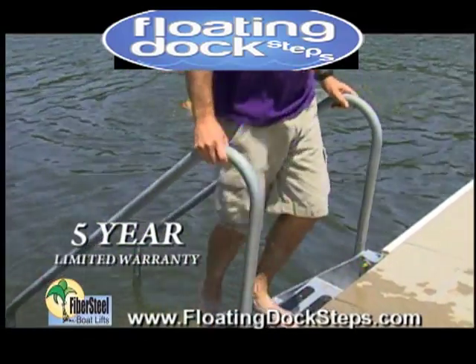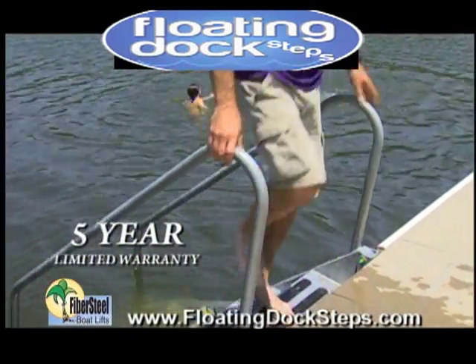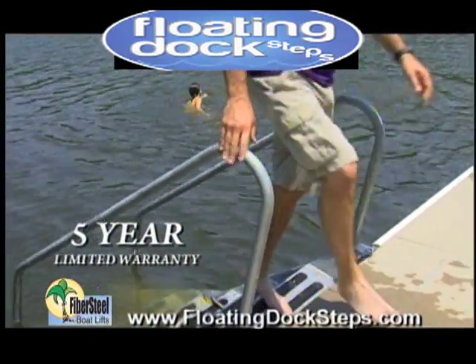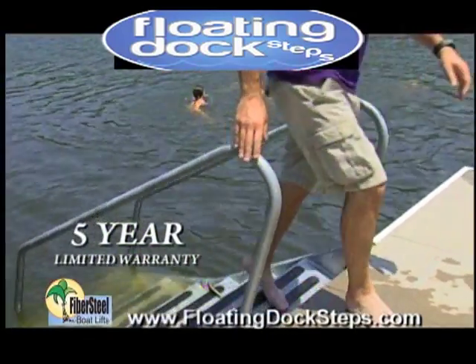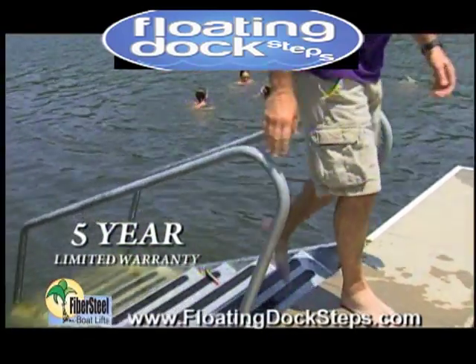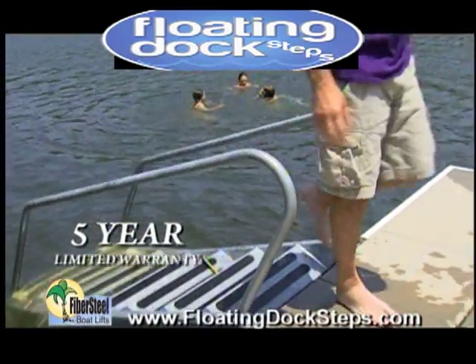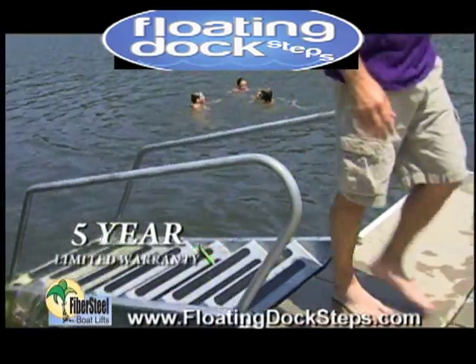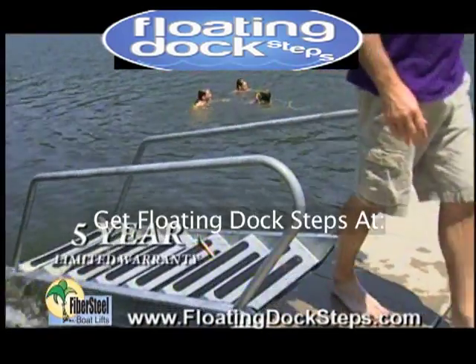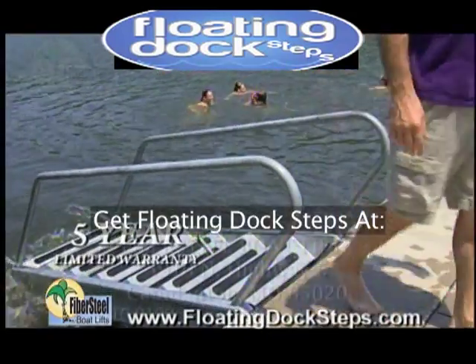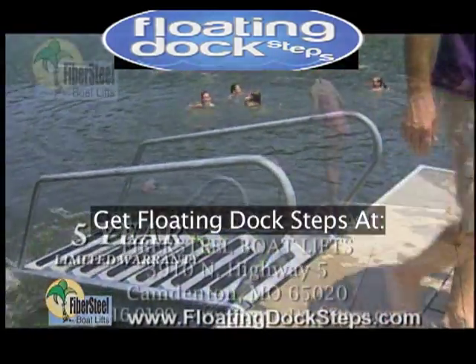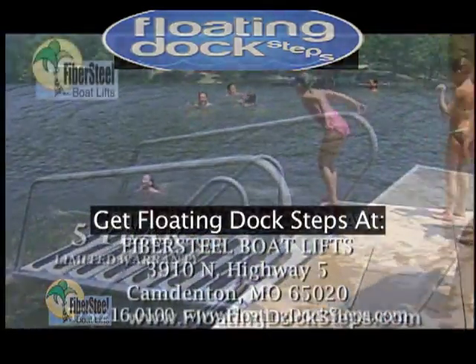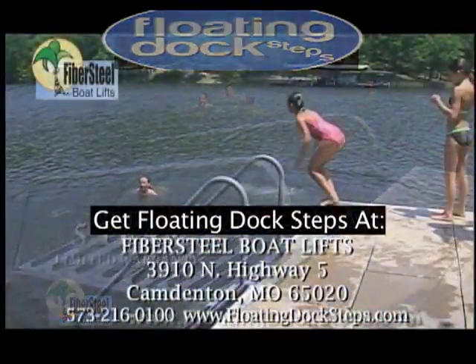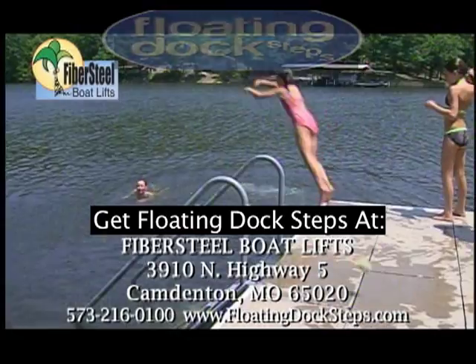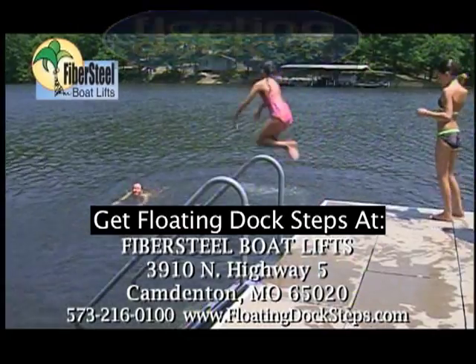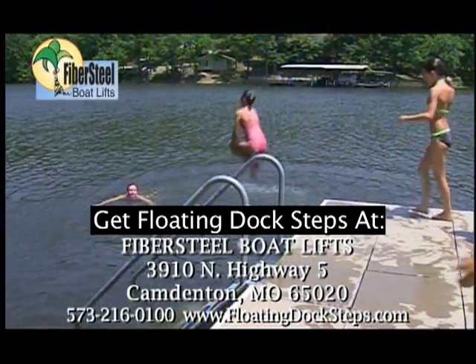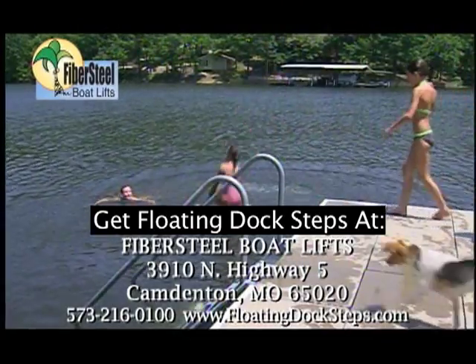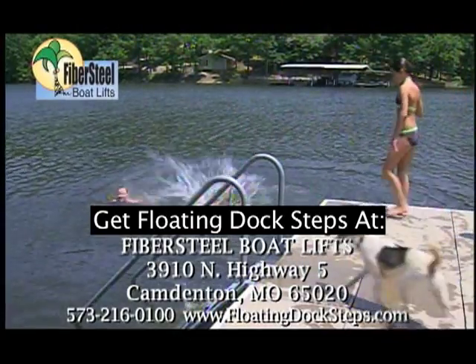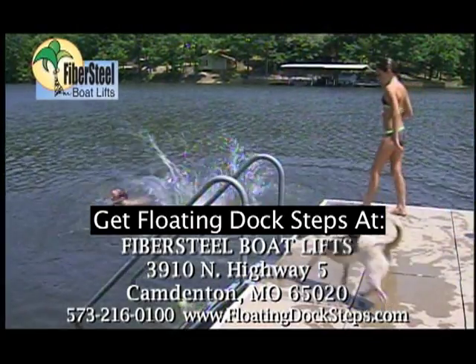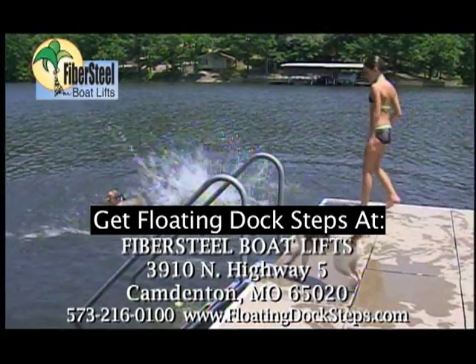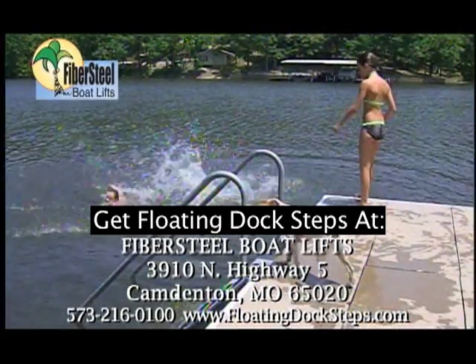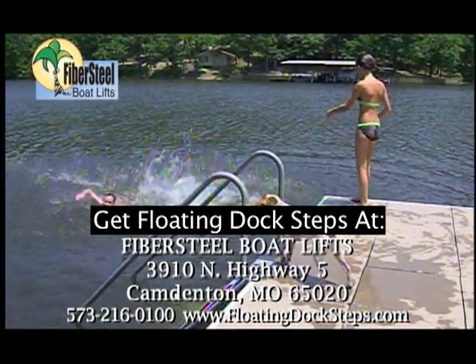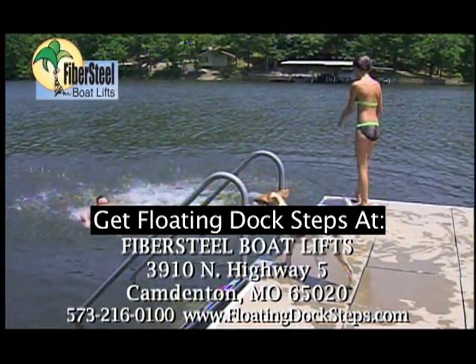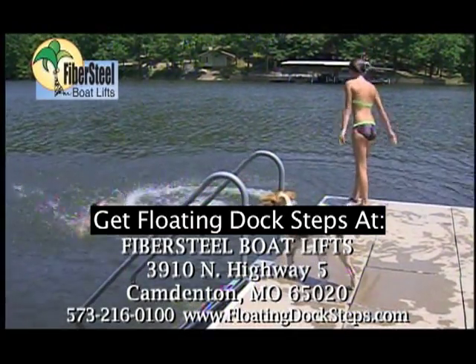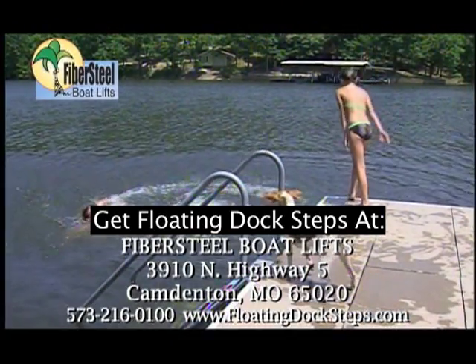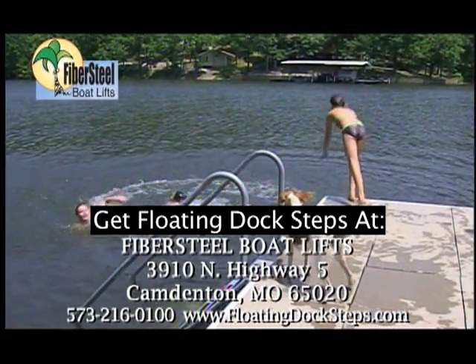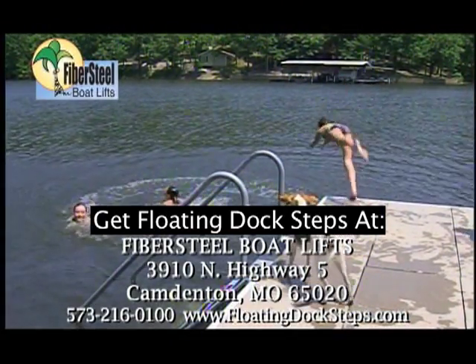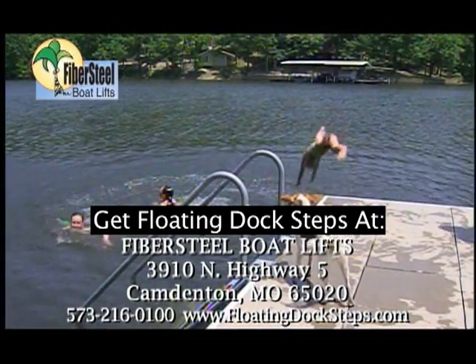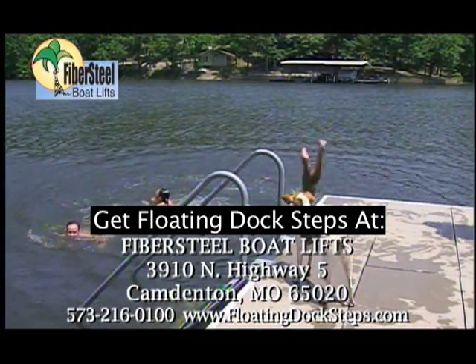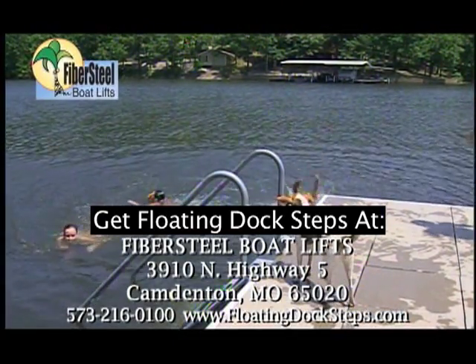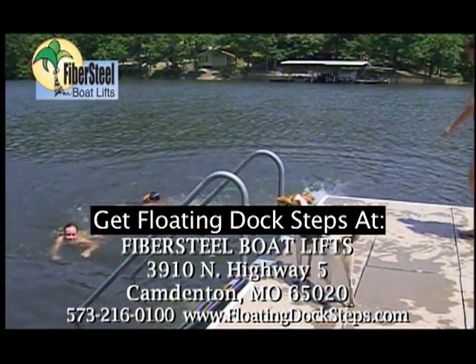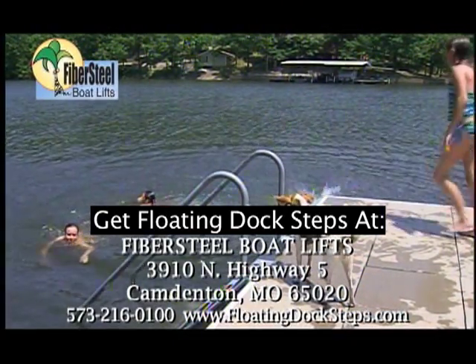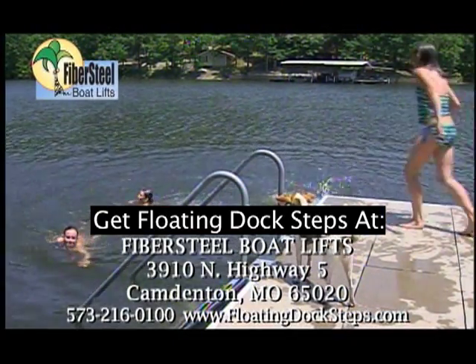Make life at the lake a little easier and a lot more fun with floating dock steps, because your dock deserves the best.